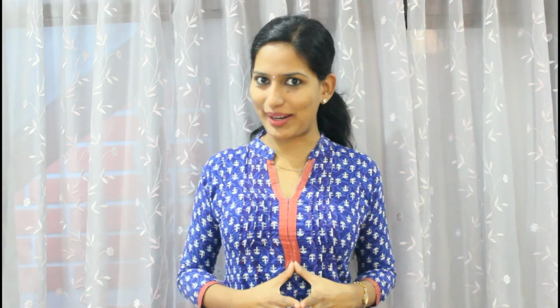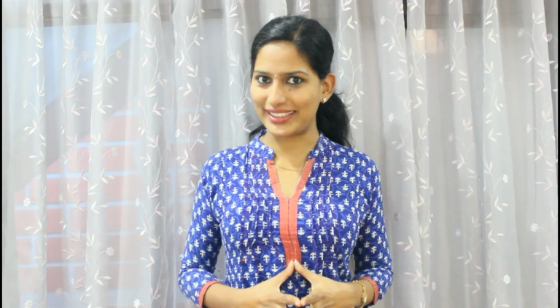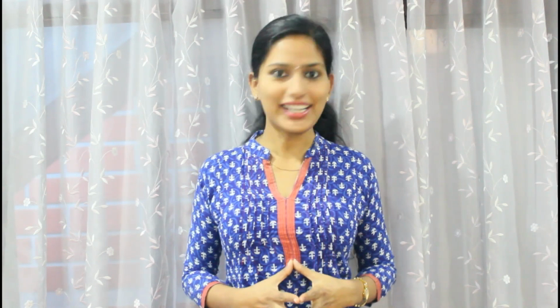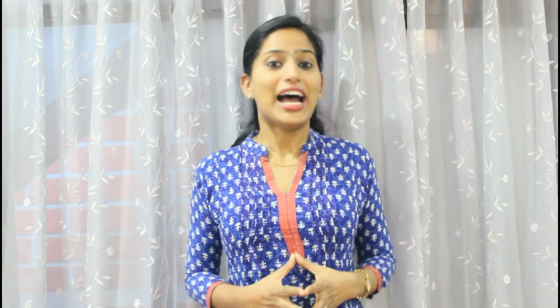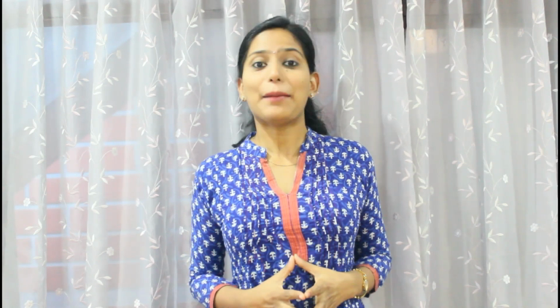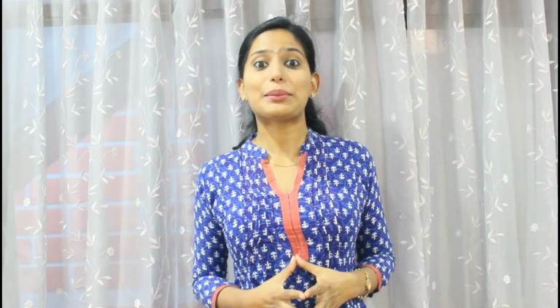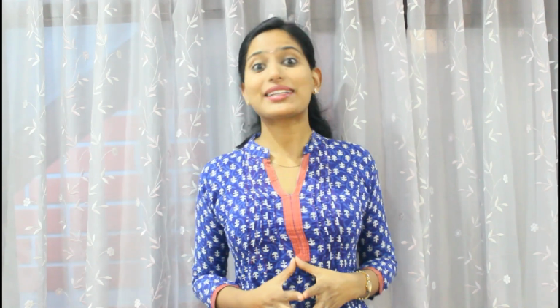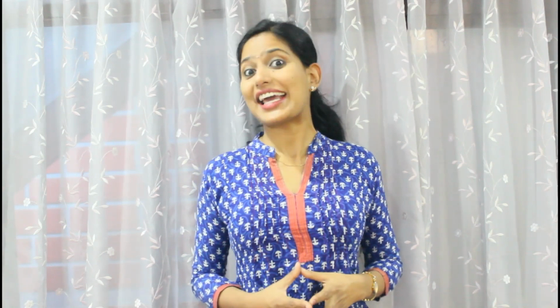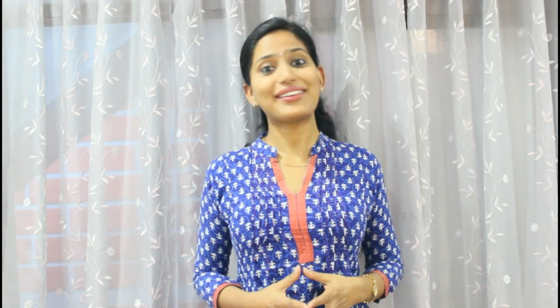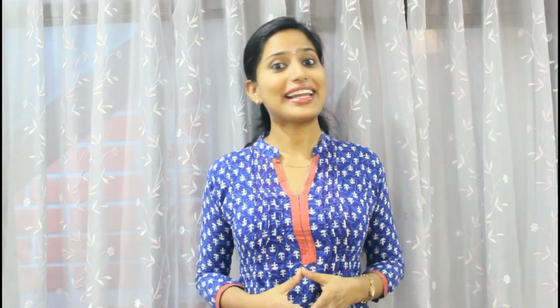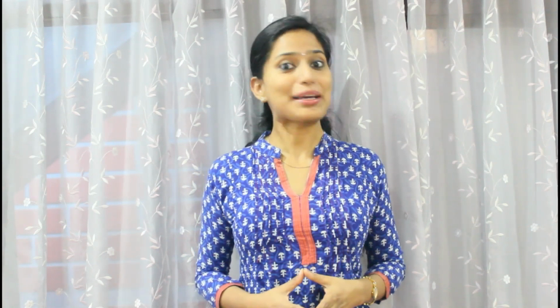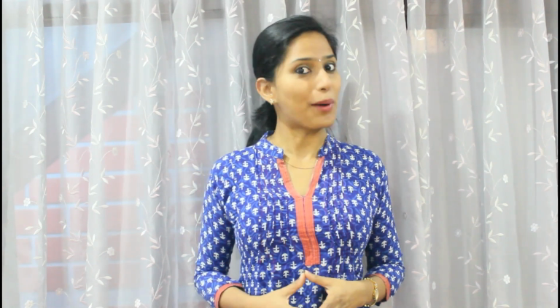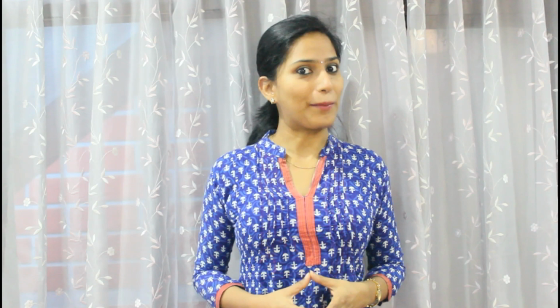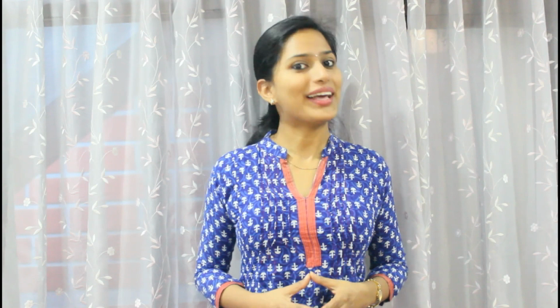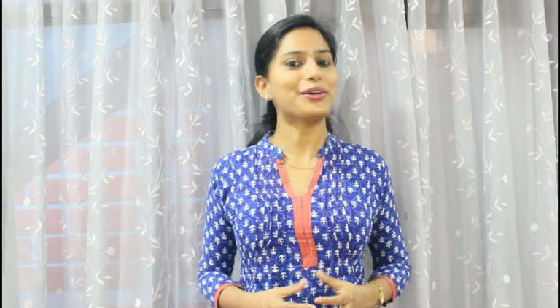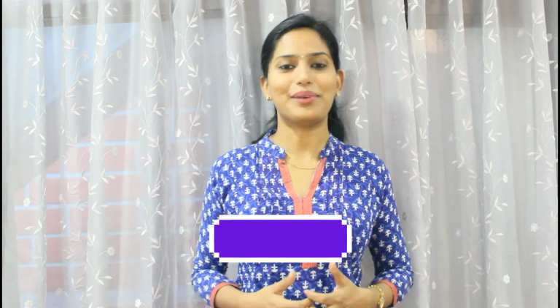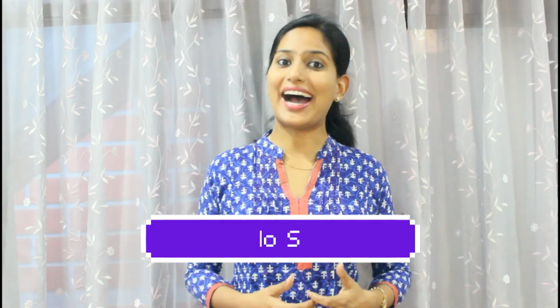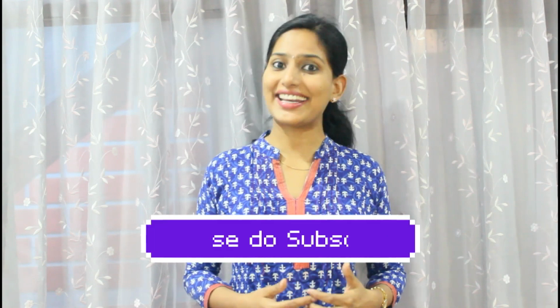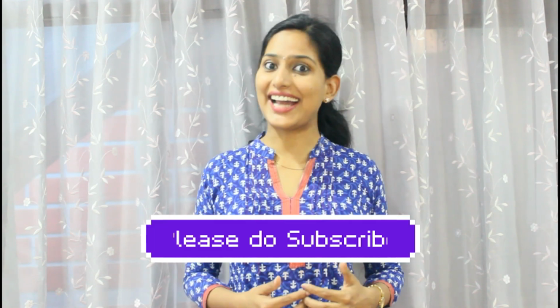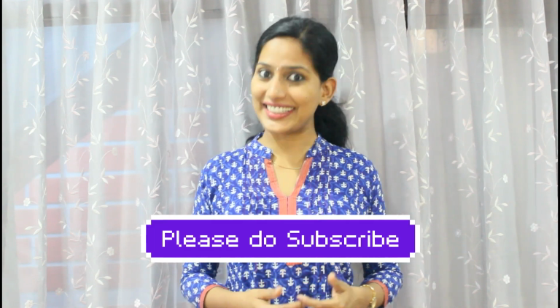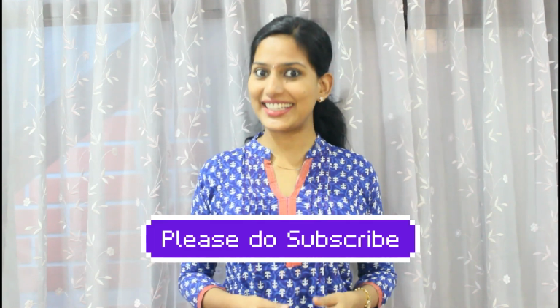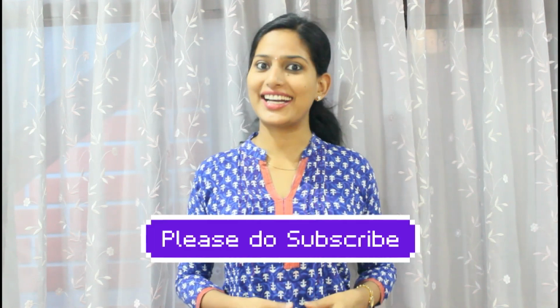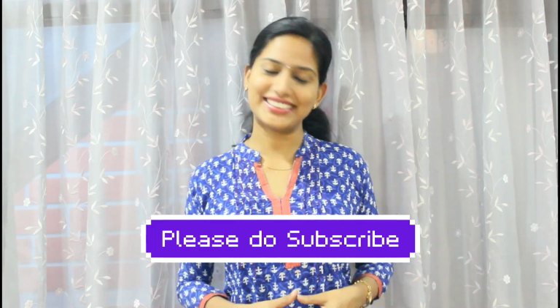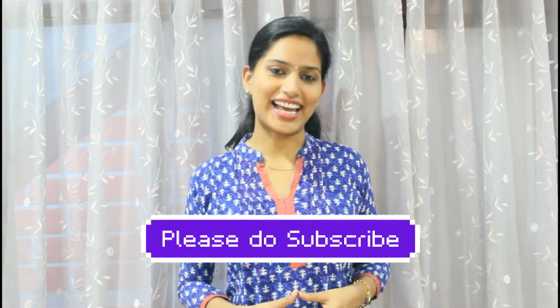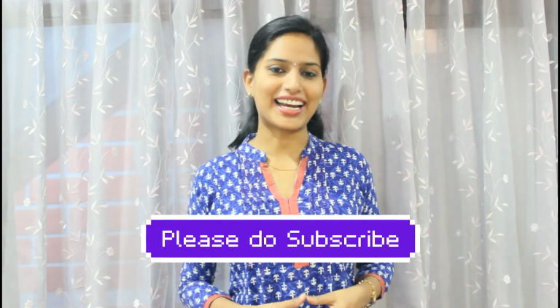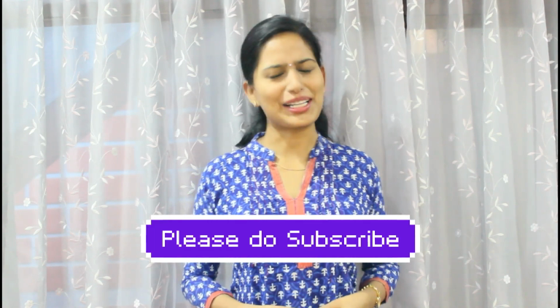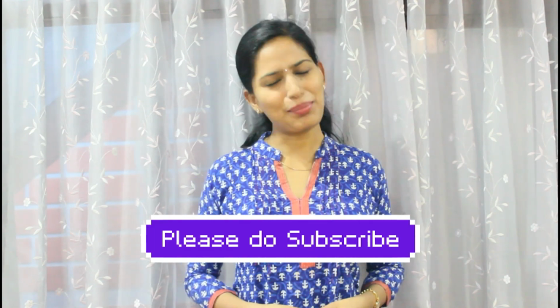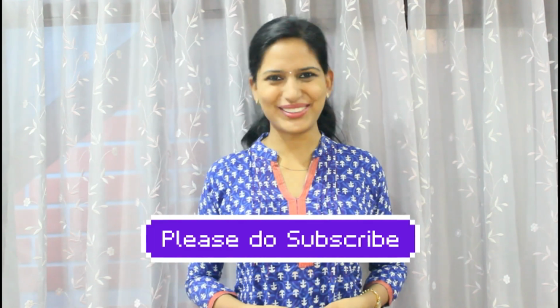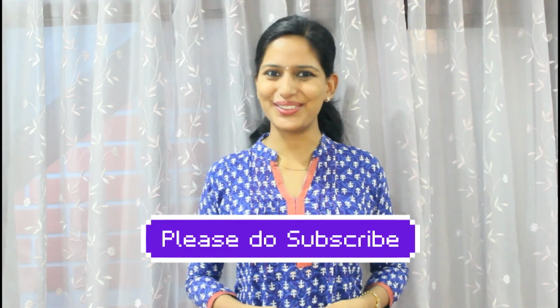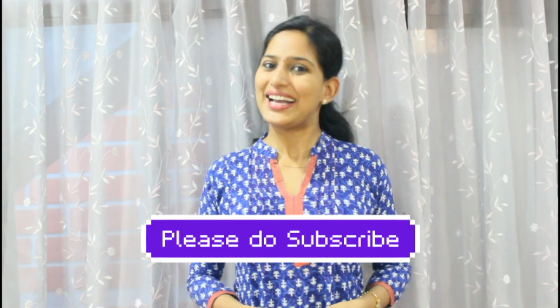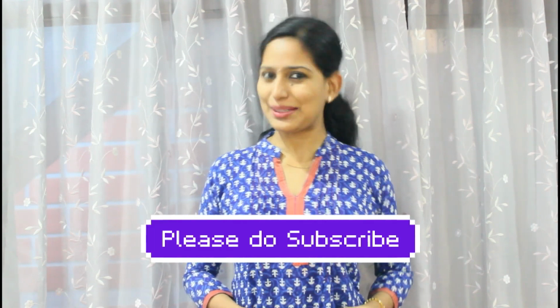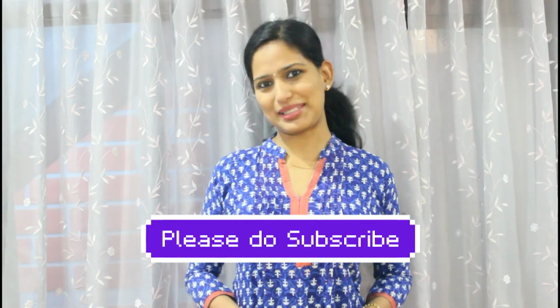I'm going to be covering this in this video. Do you want to look at new videos? If you want to learn more, please do subscribe.